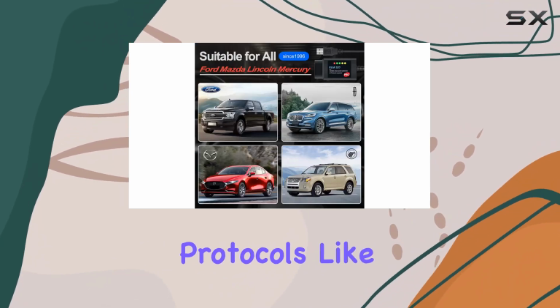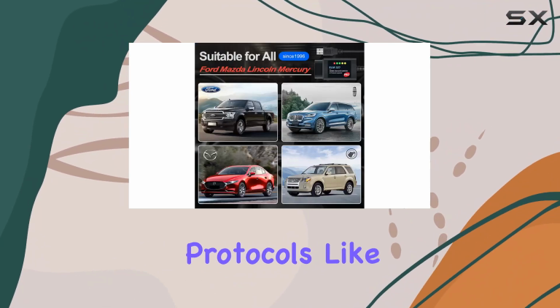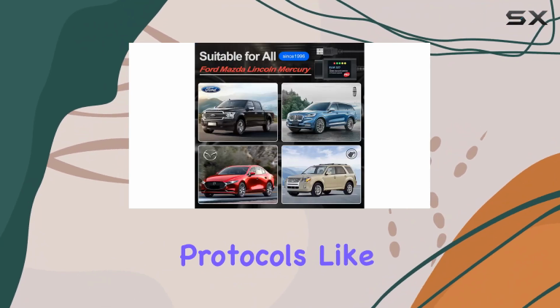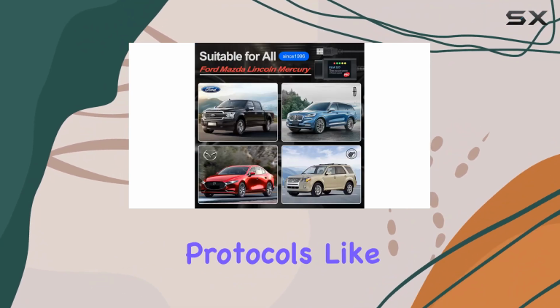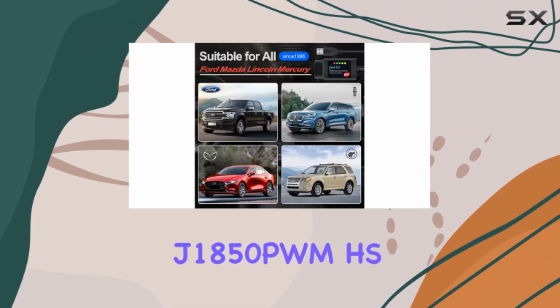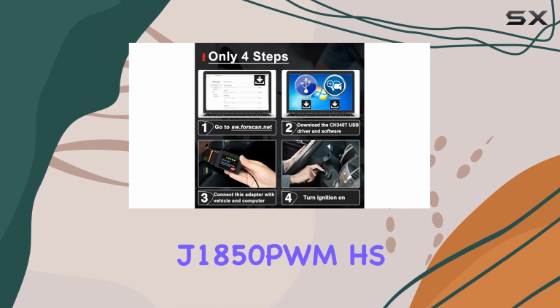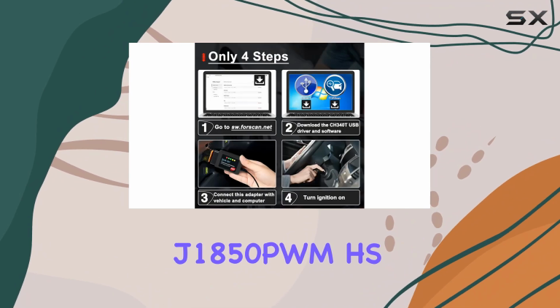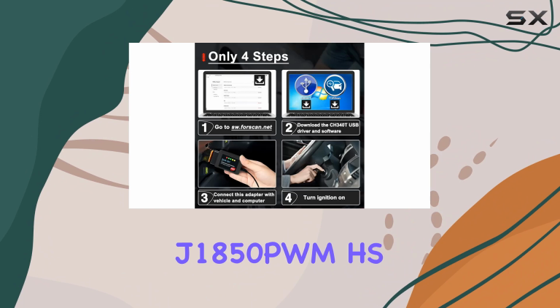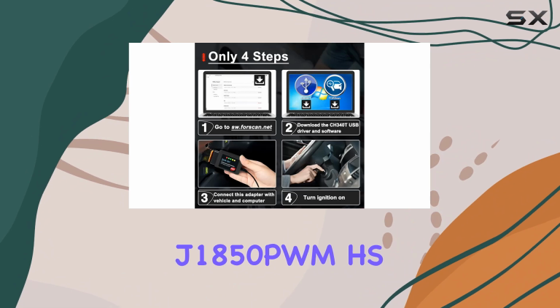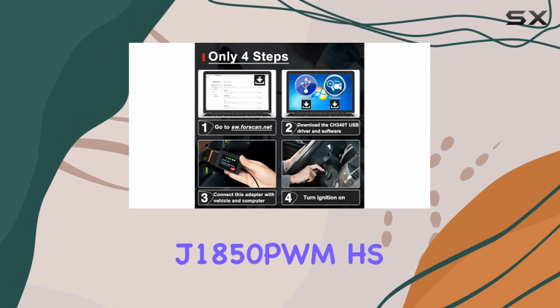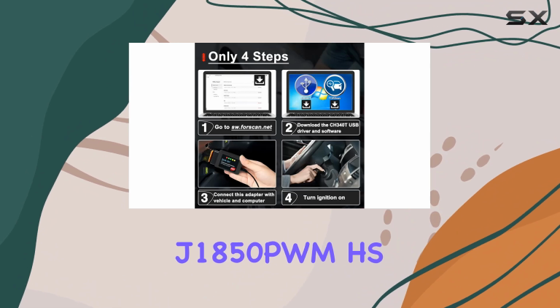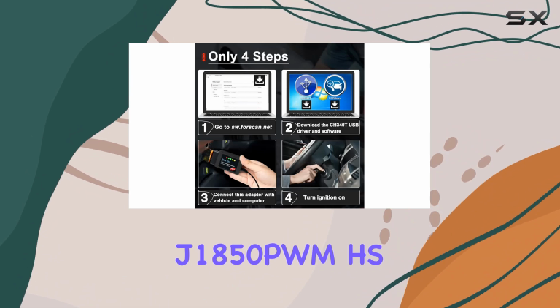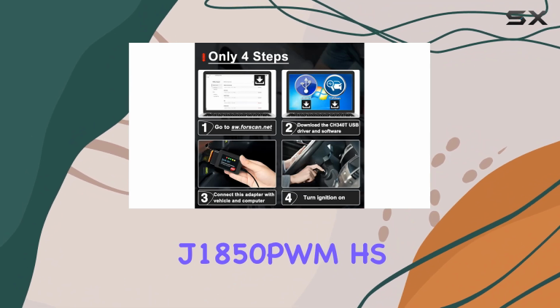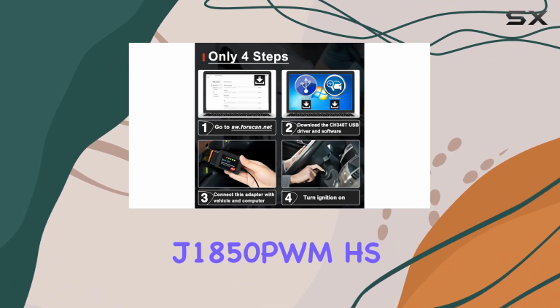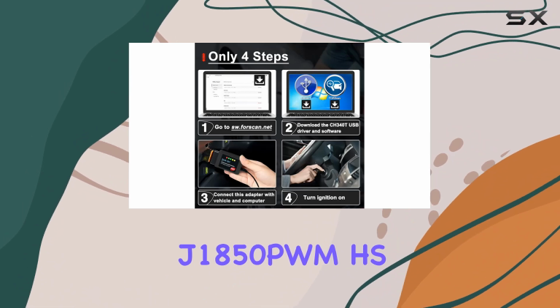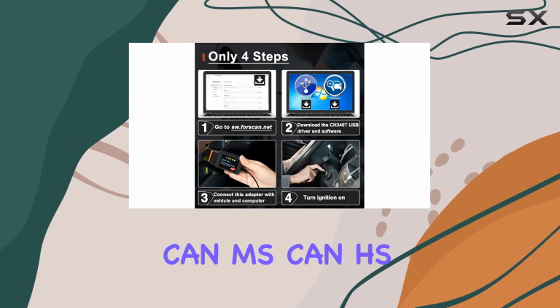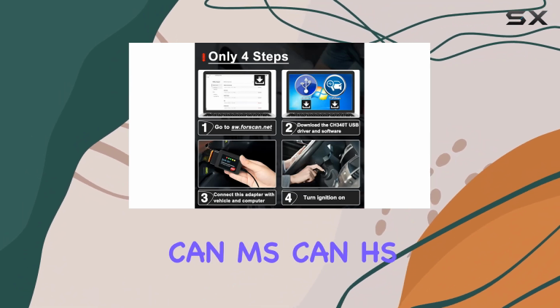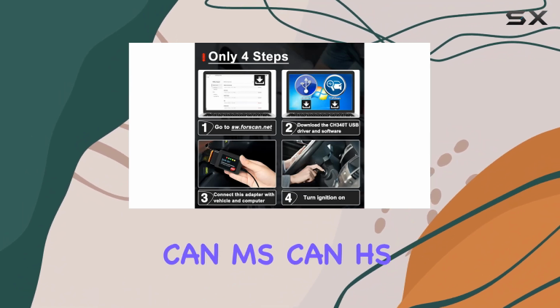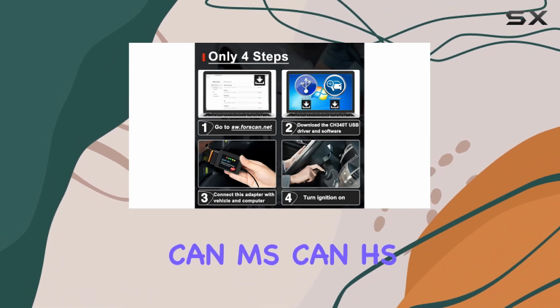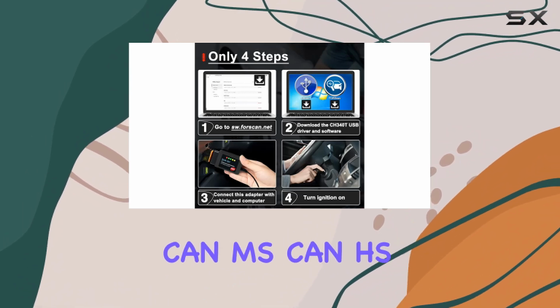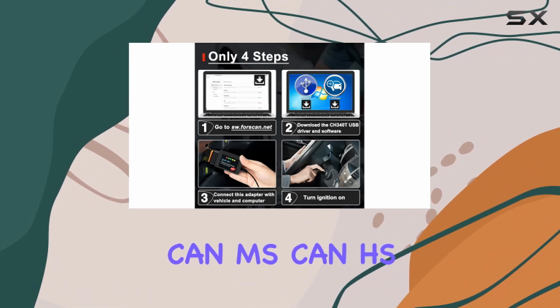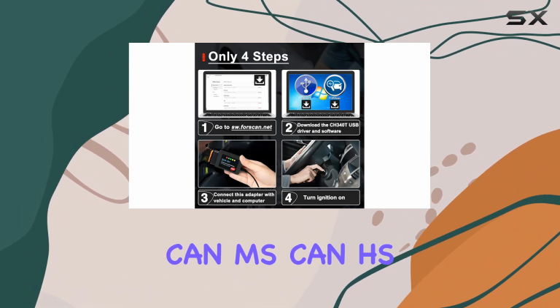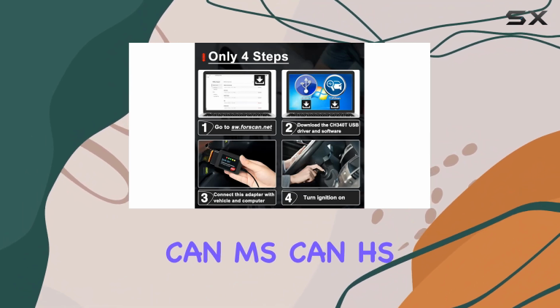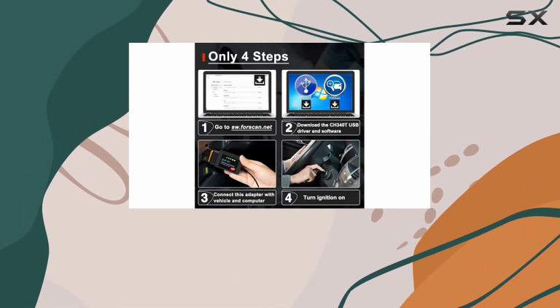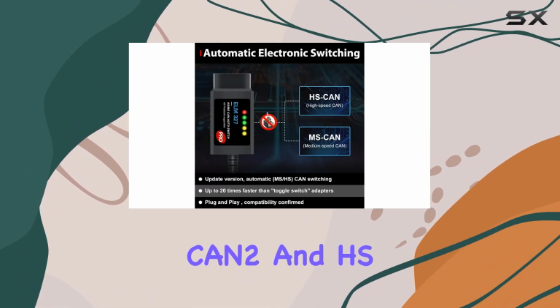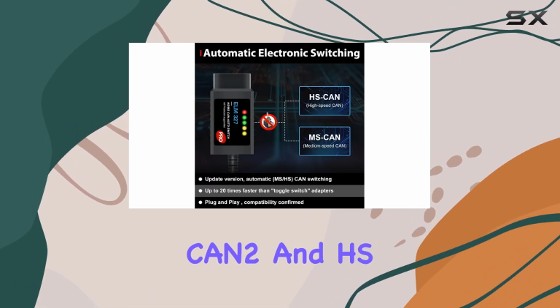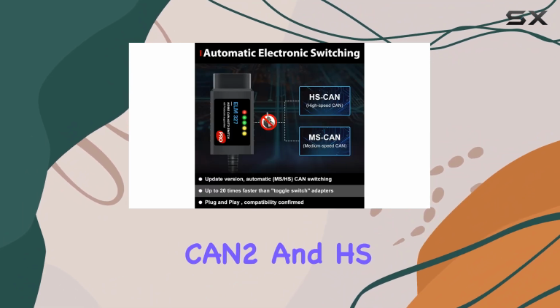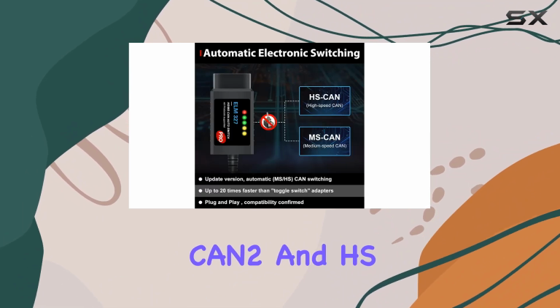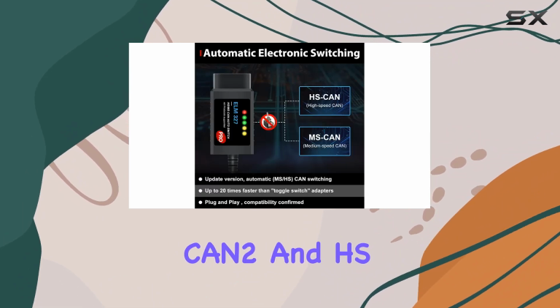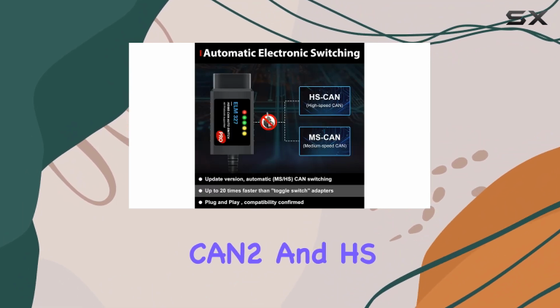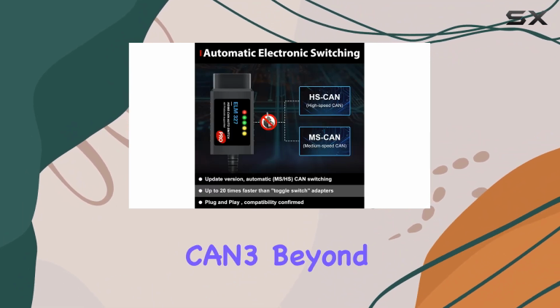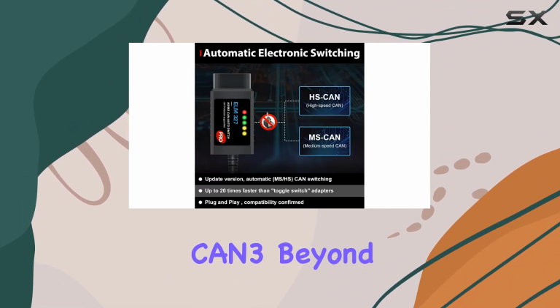It supports protocols like J1850PWM, HSCan, MSCan, HSCan2, and HSCan3.